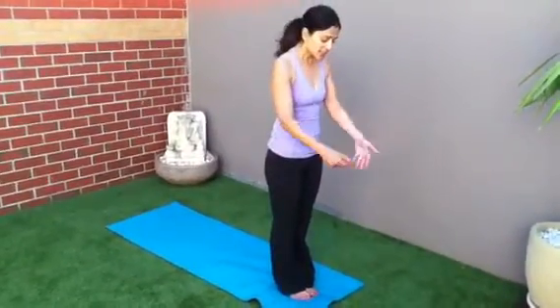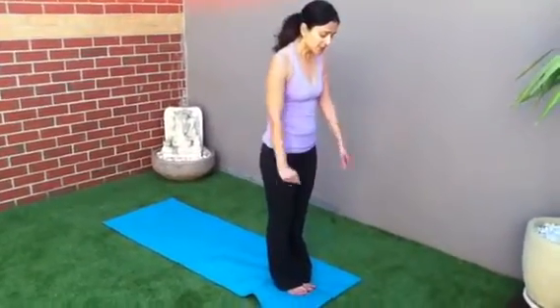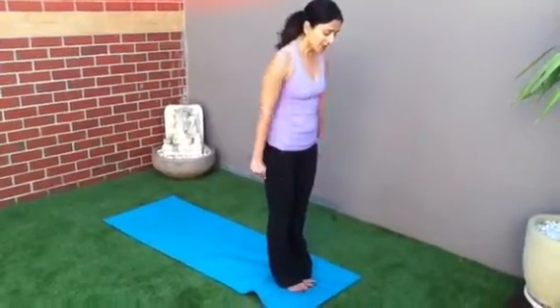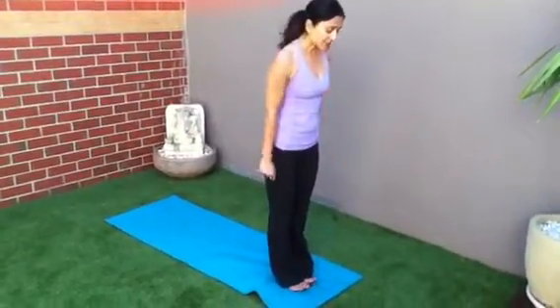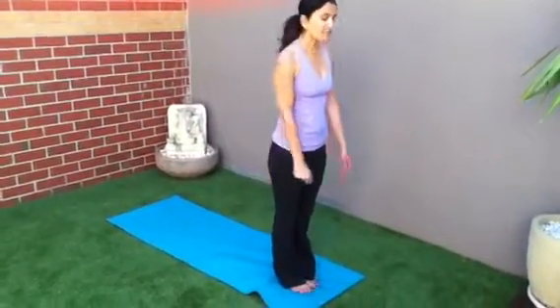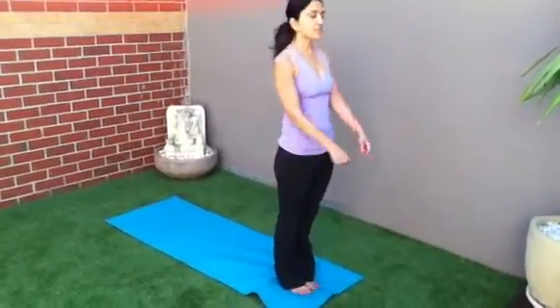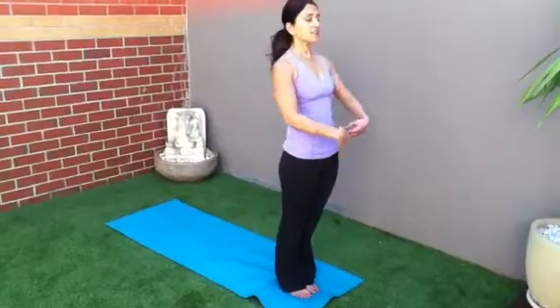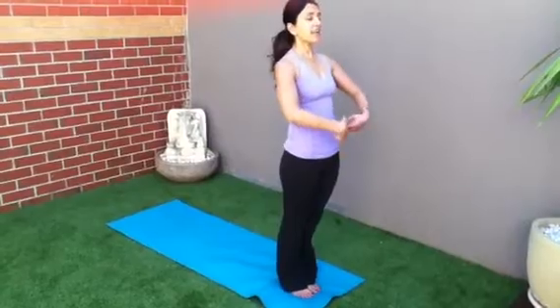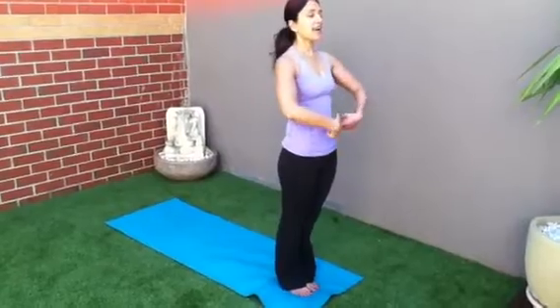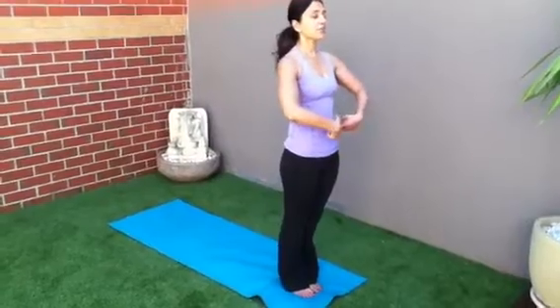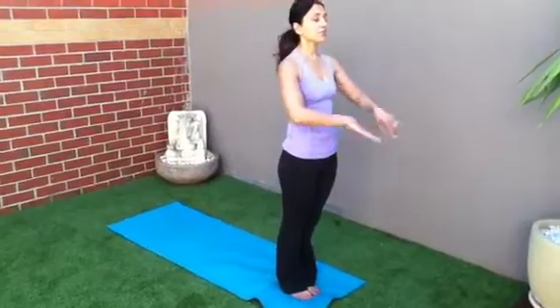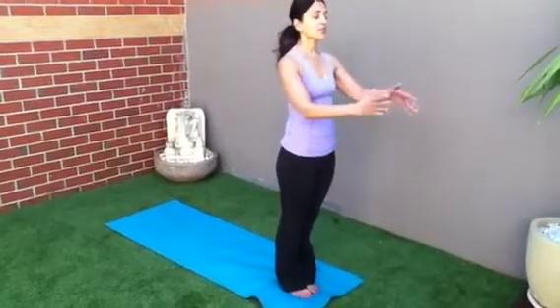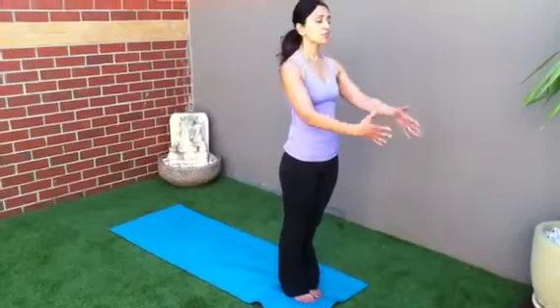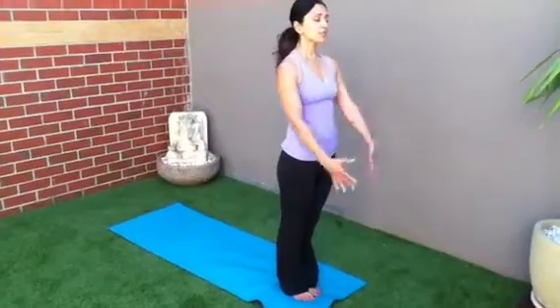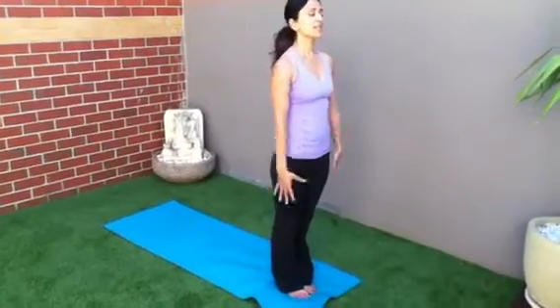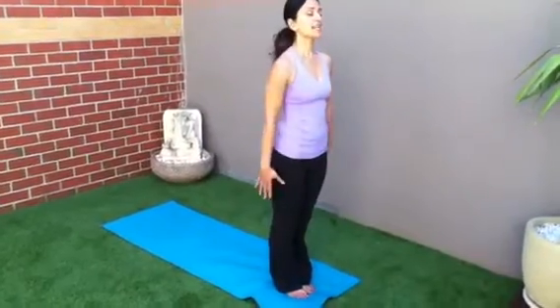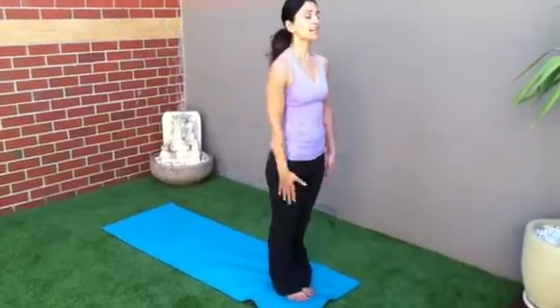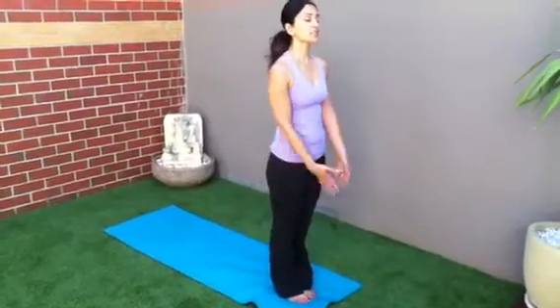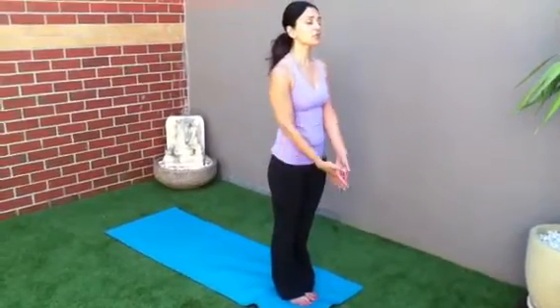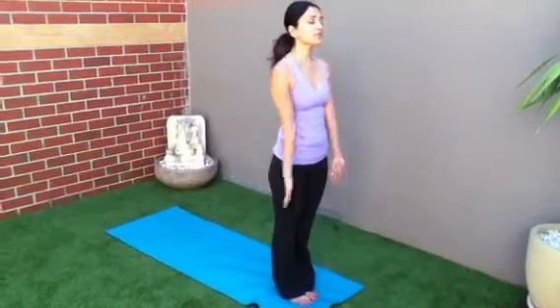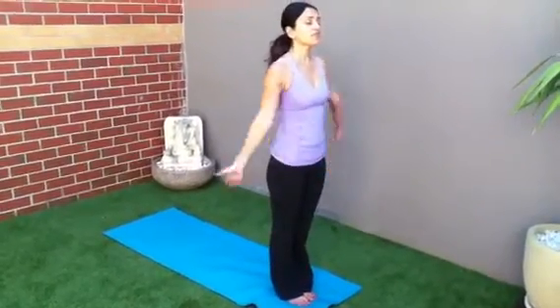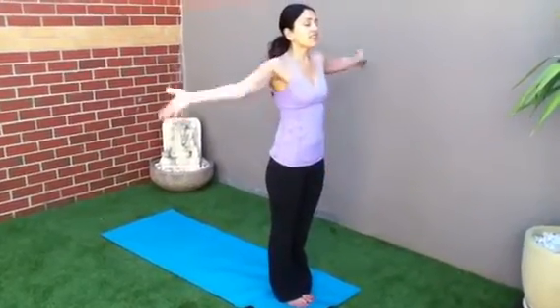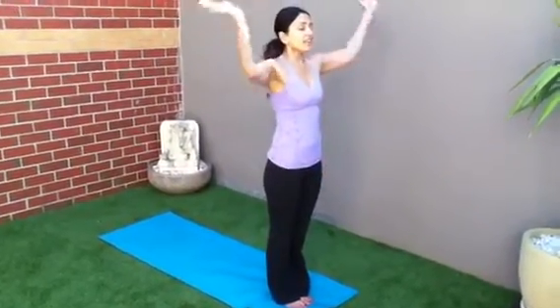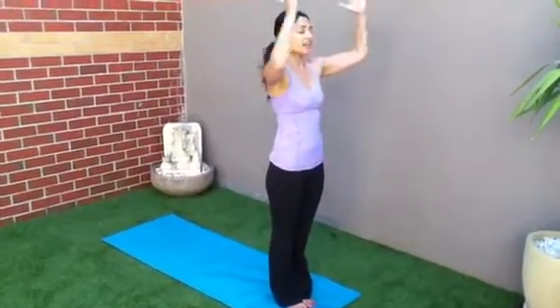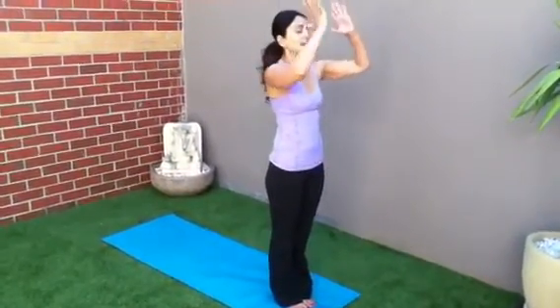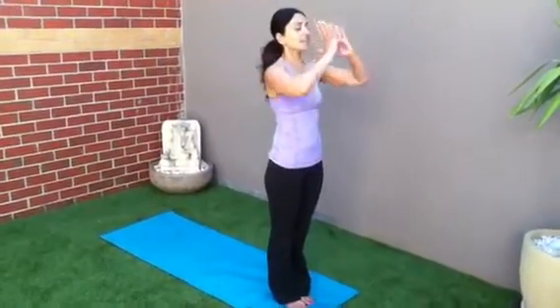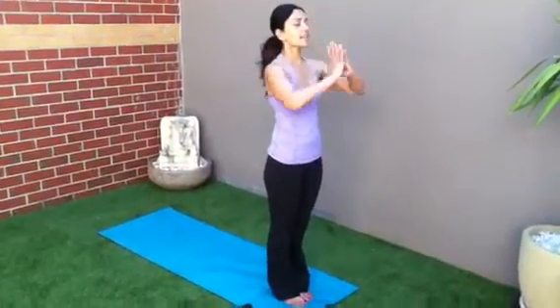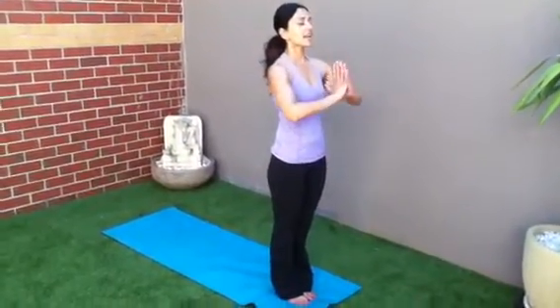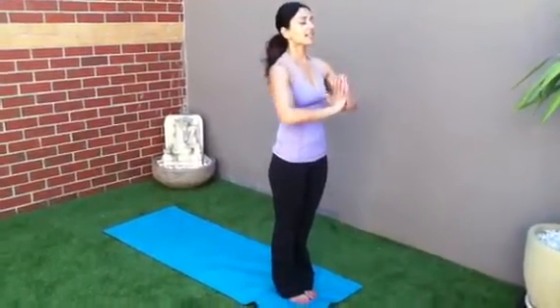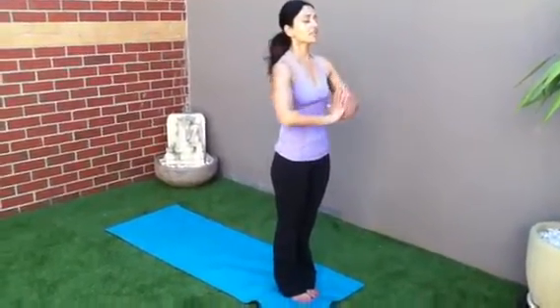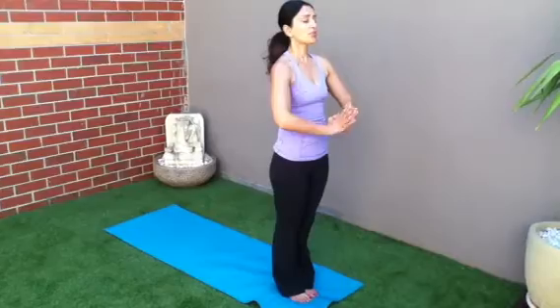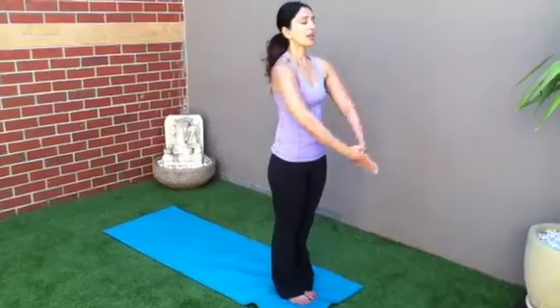Stand on your mat, heels and toes together, abdominal muscles pulled in, standing nice and tall. Inhale, exhale, hands to prayer.